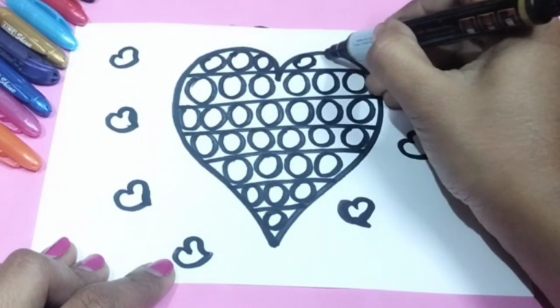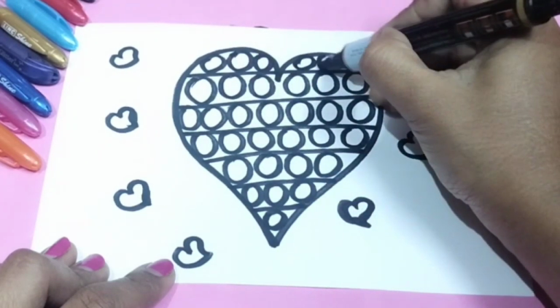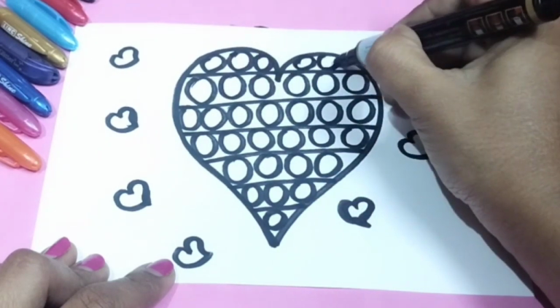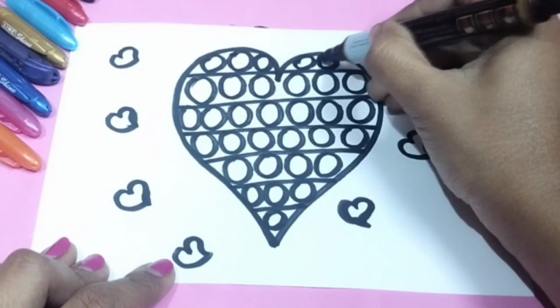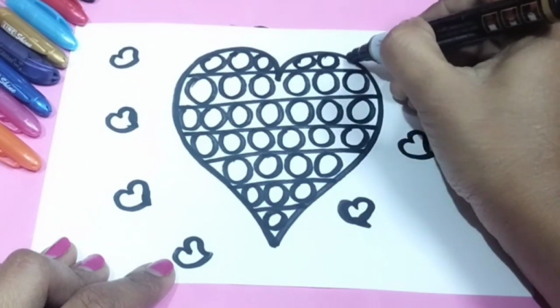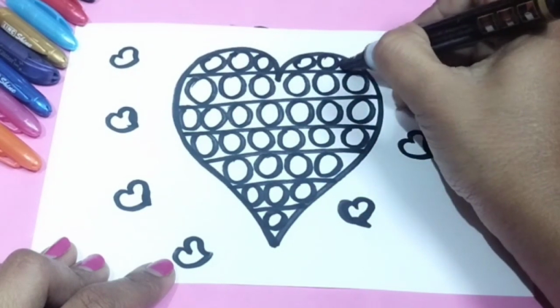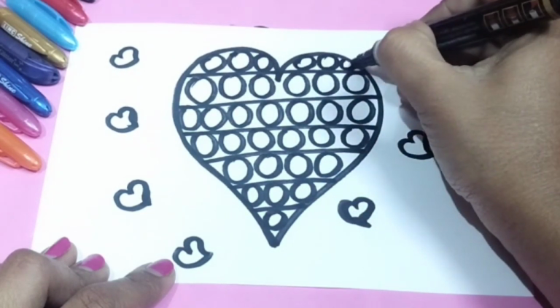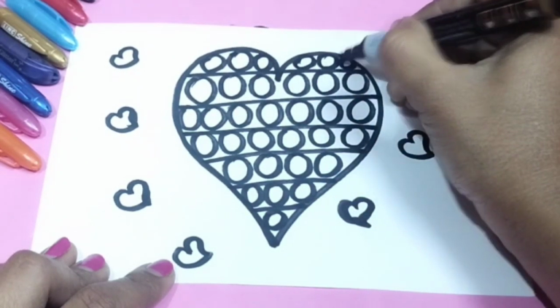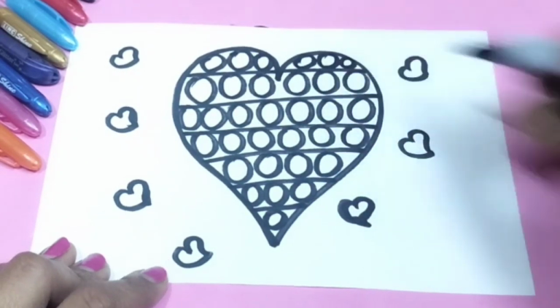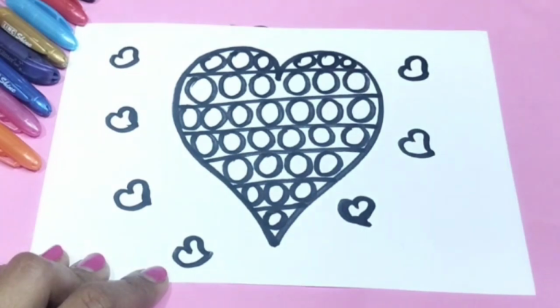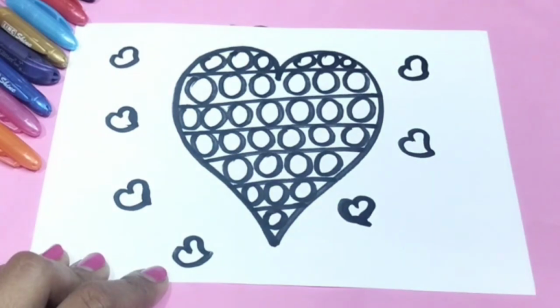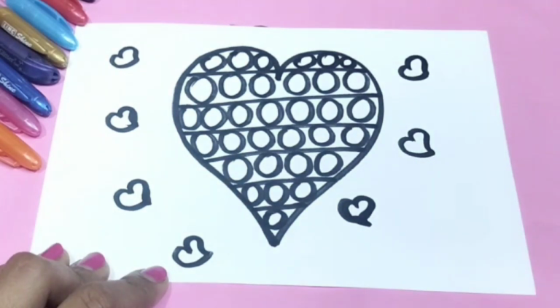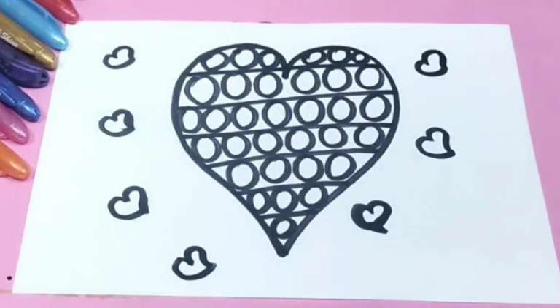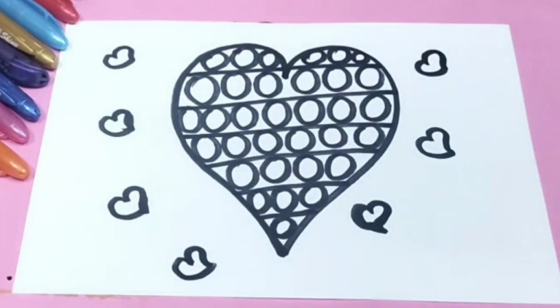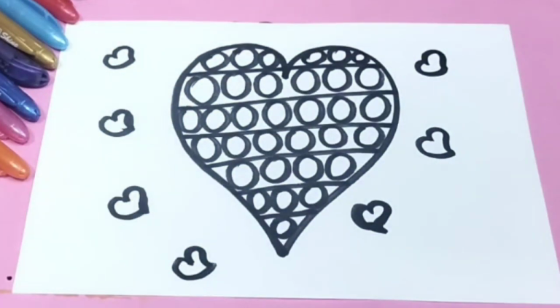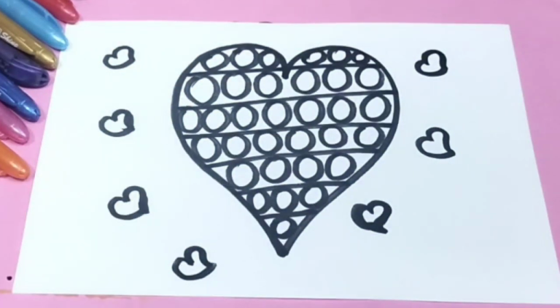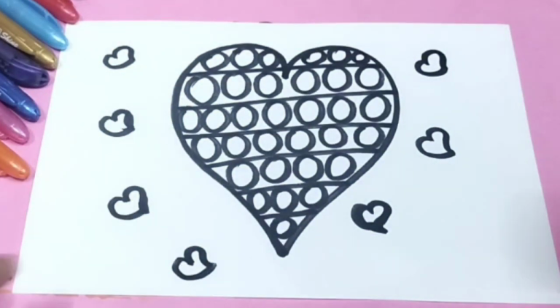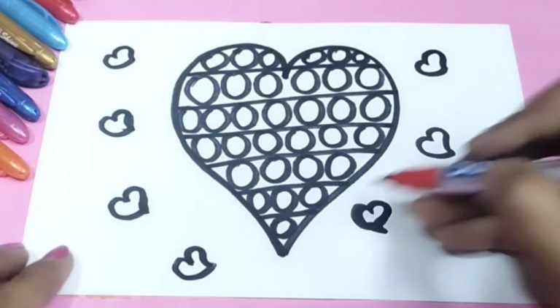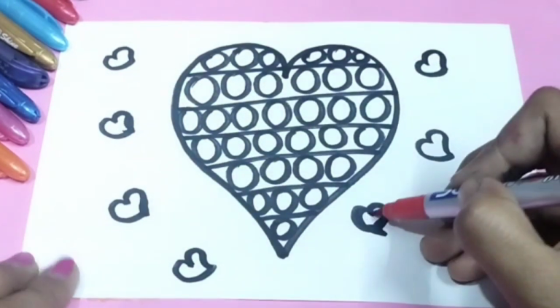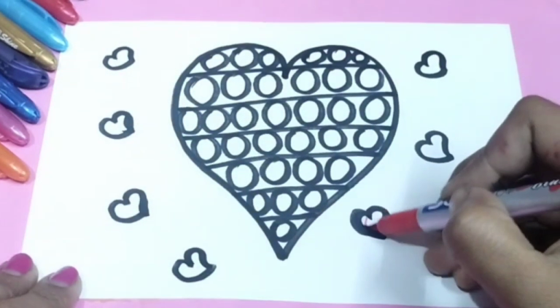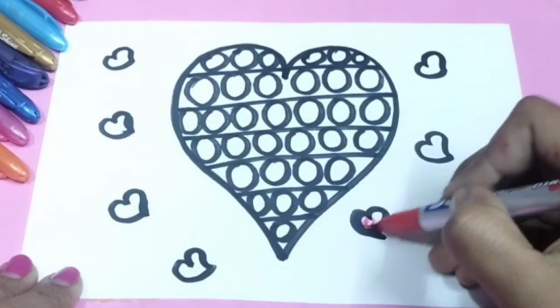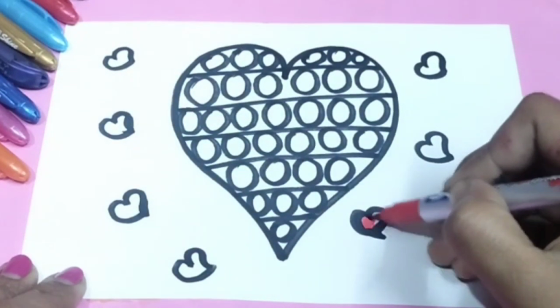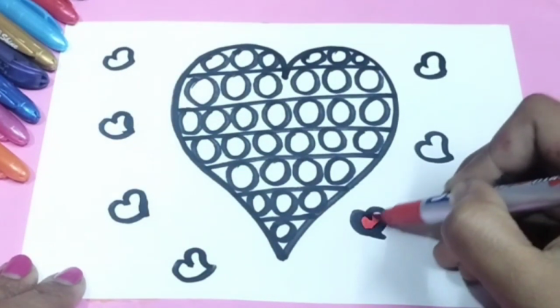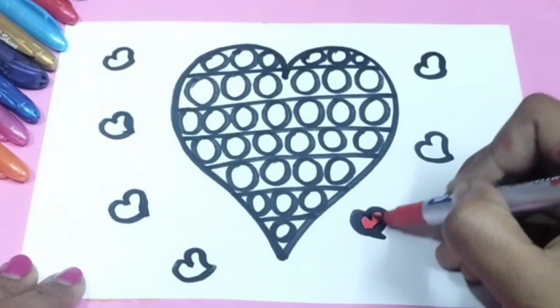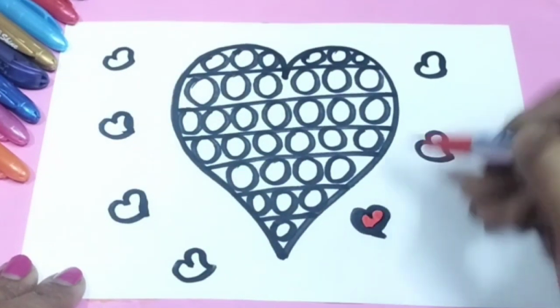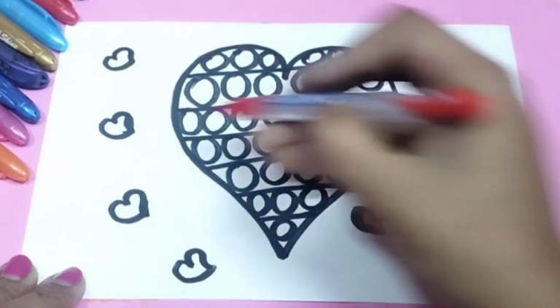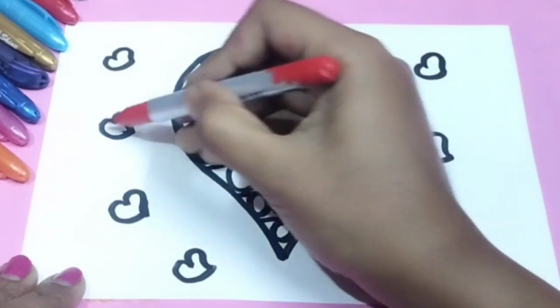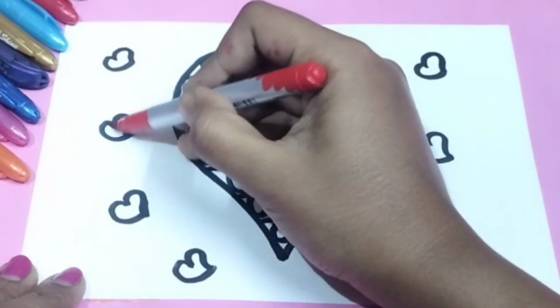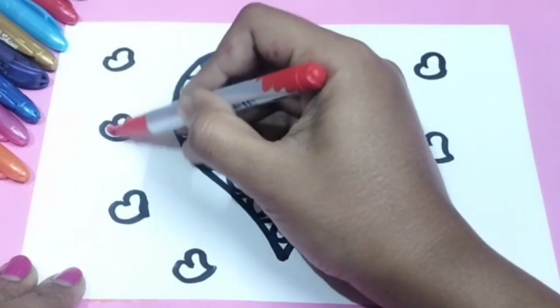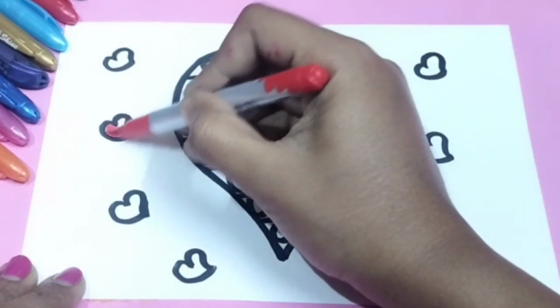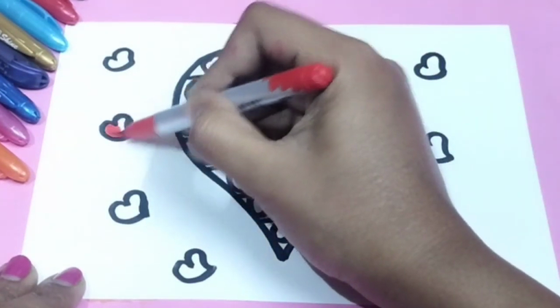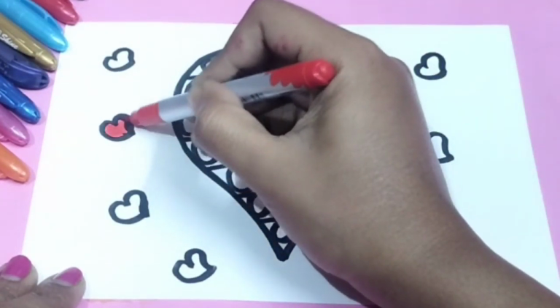I drew the picture, now it's time to color it. You can use any kinds of colors as you like.